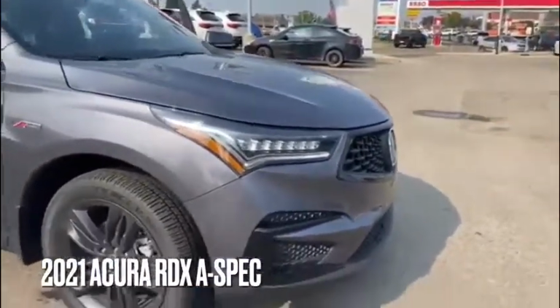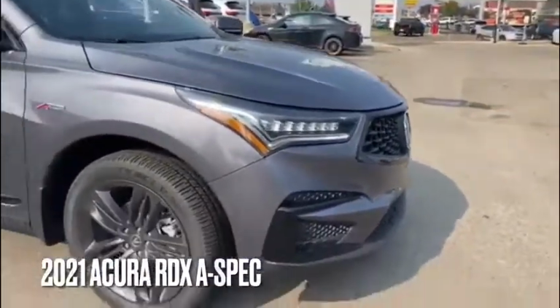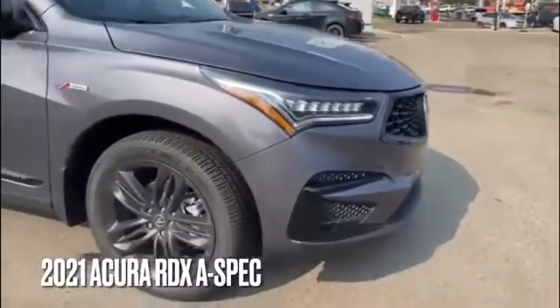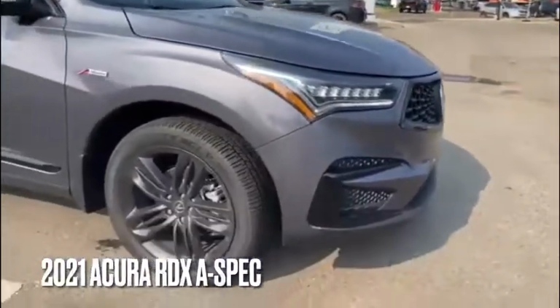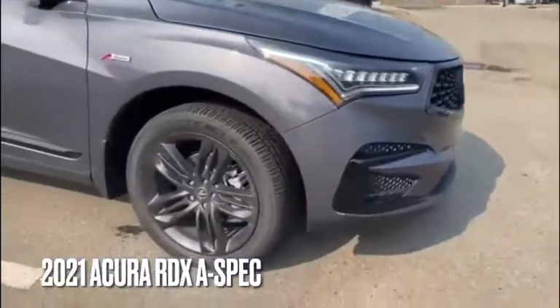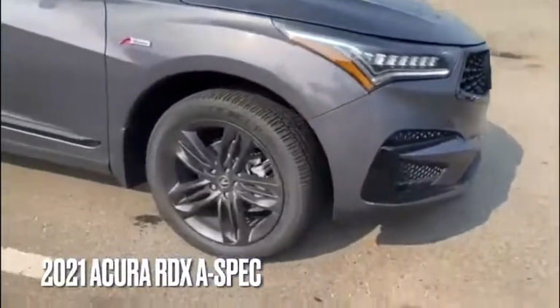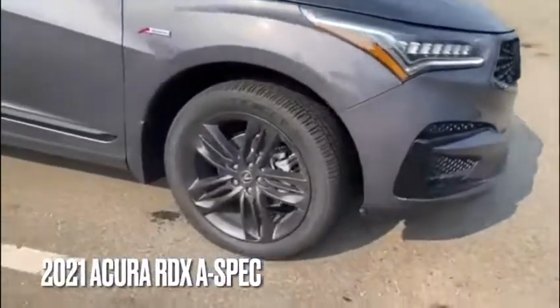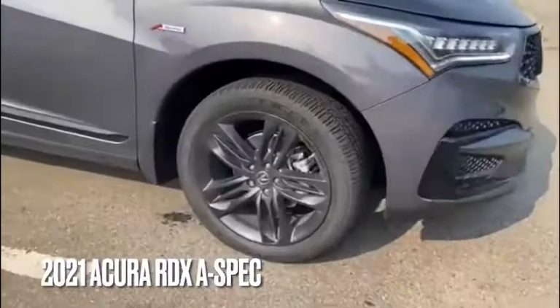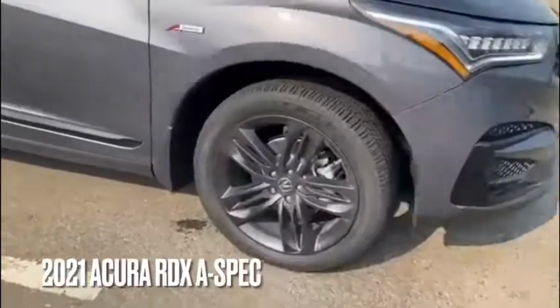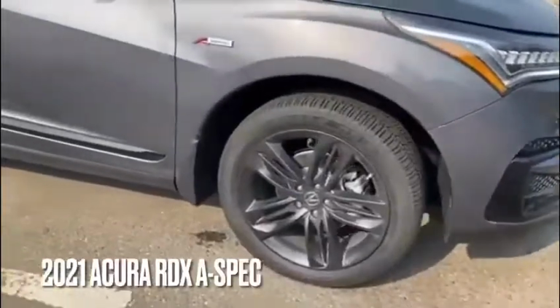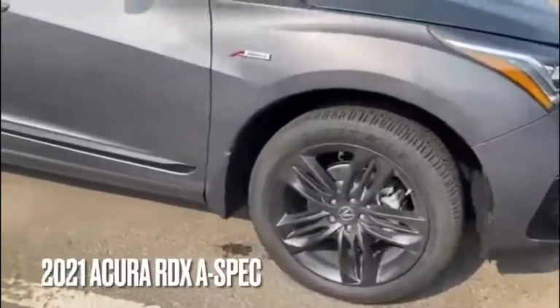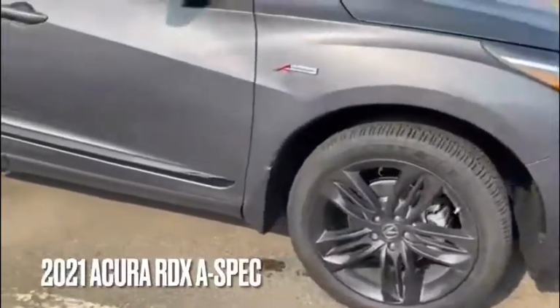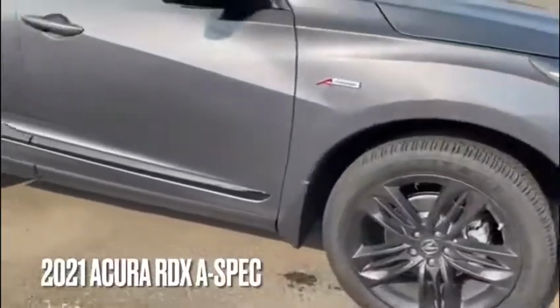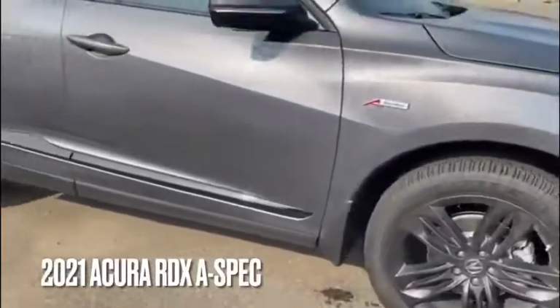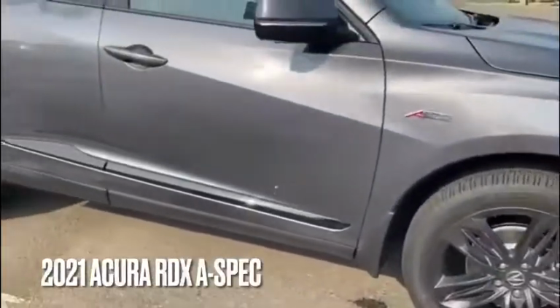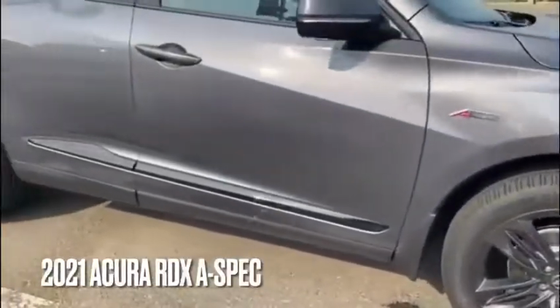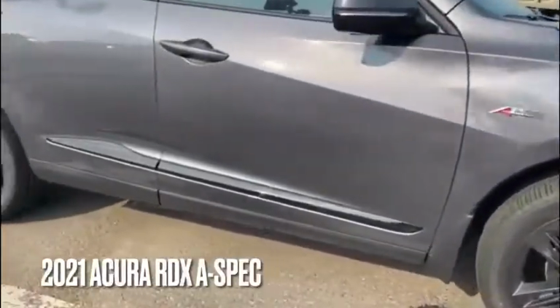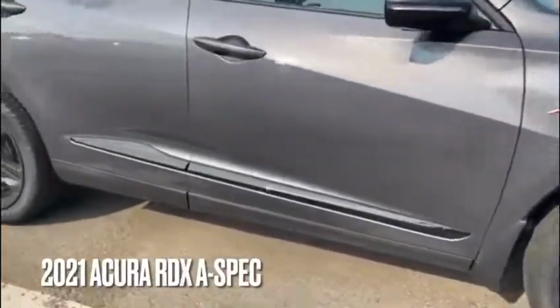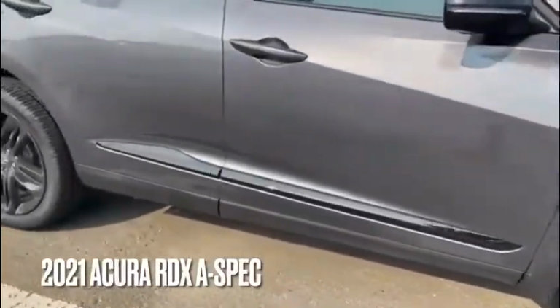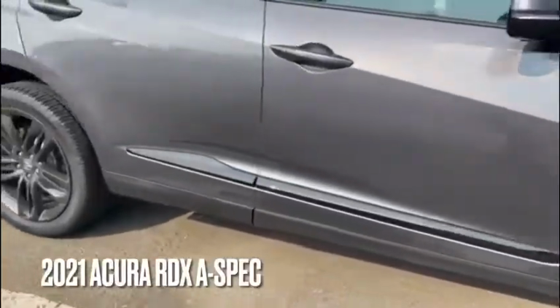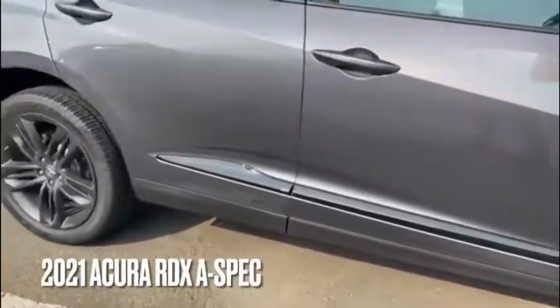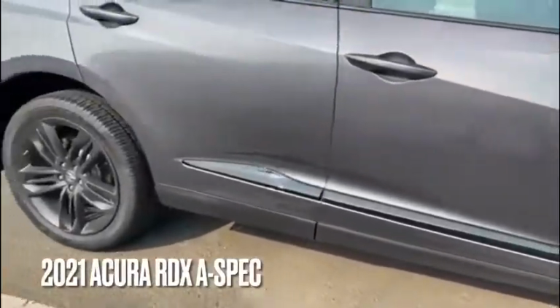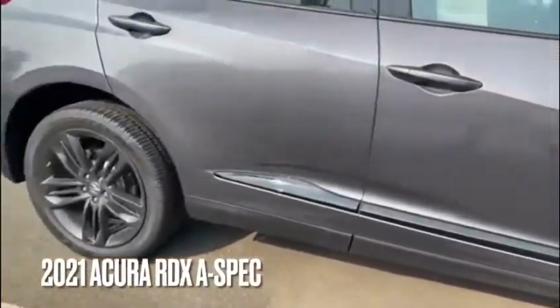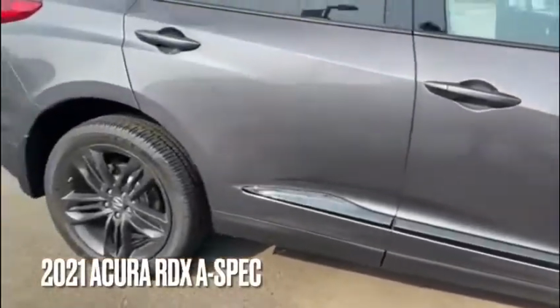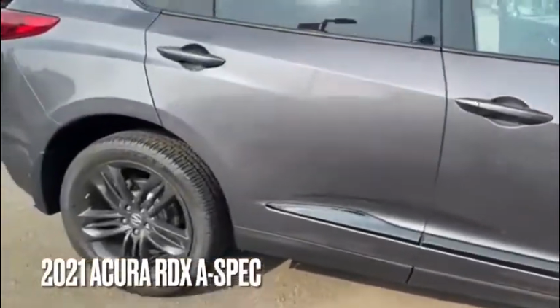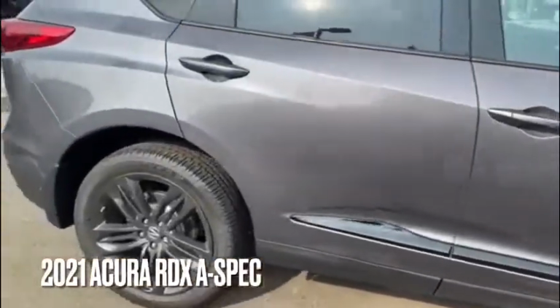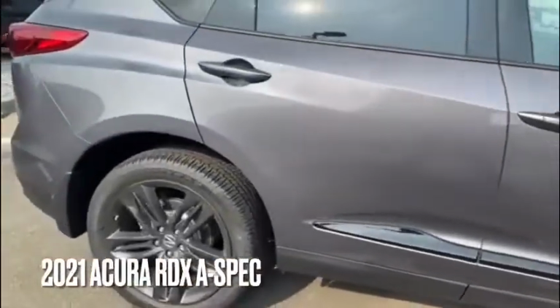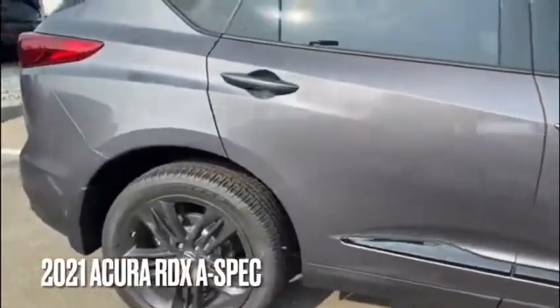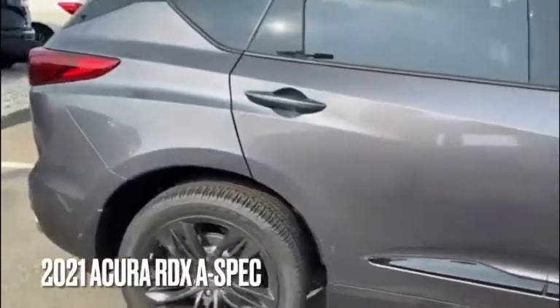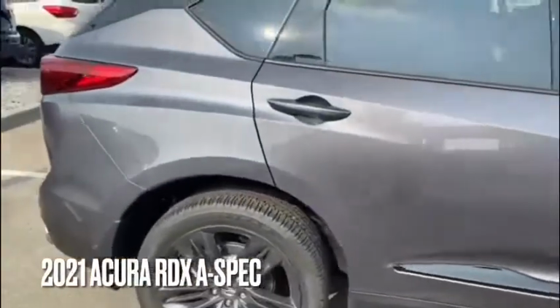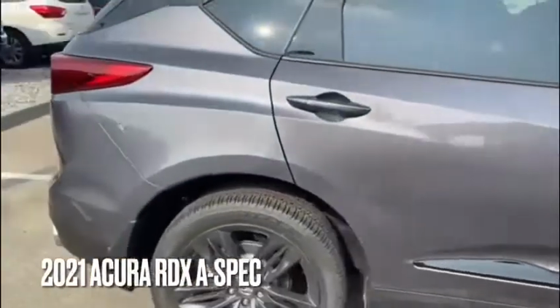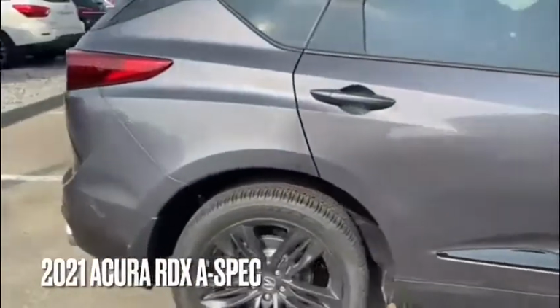As well, you do have the A-Spec 20-inch rims, A-Spec badging on the side, and keyless entry.